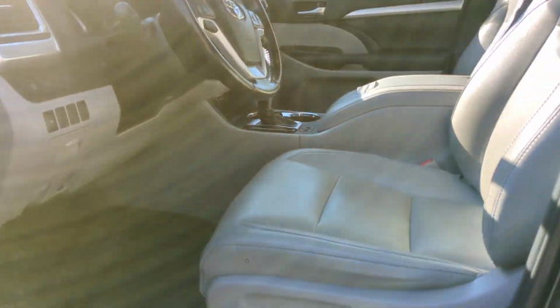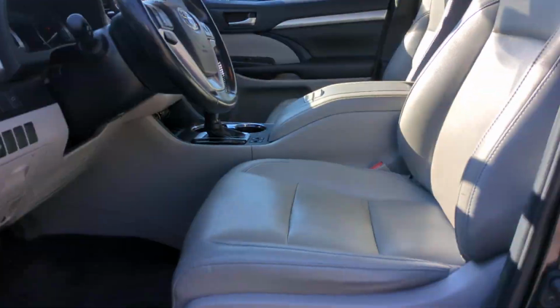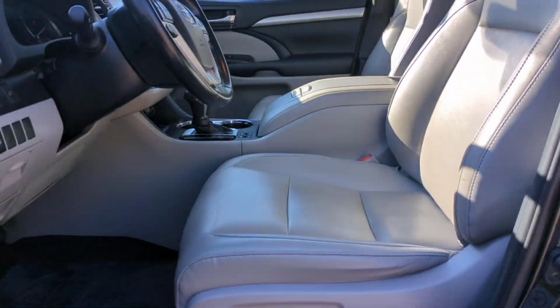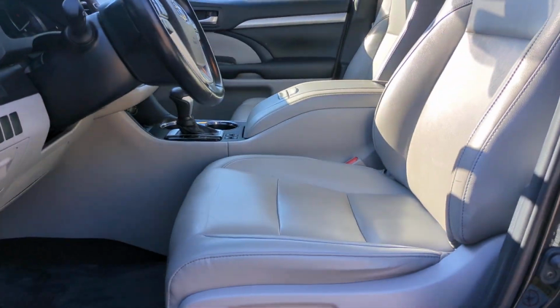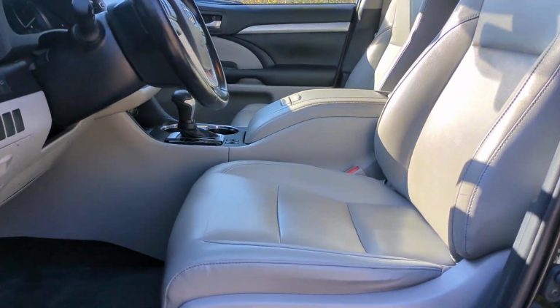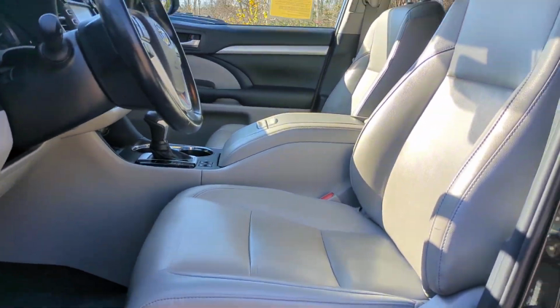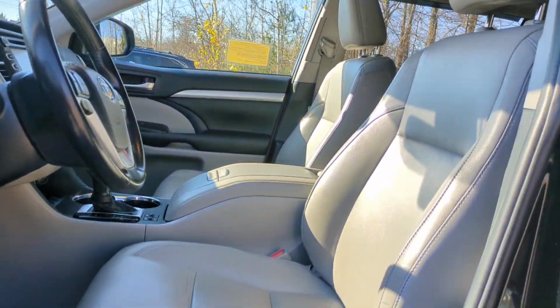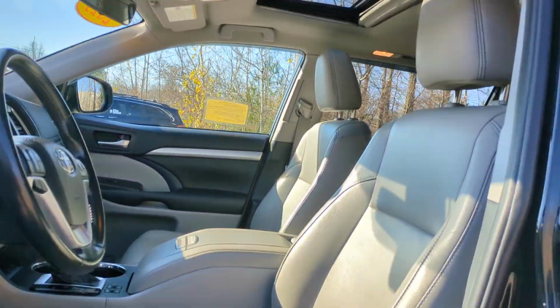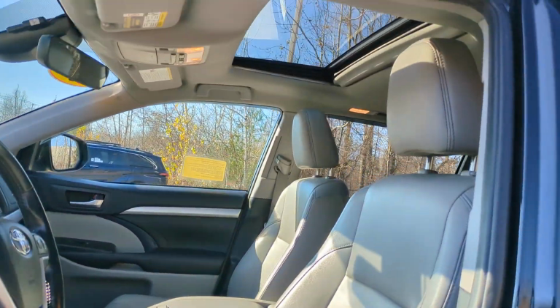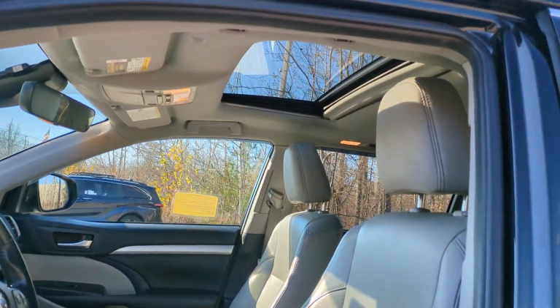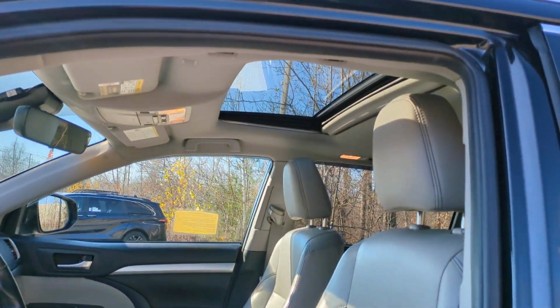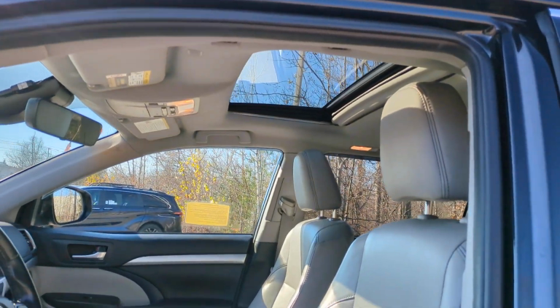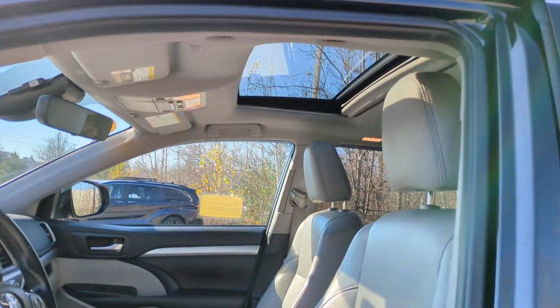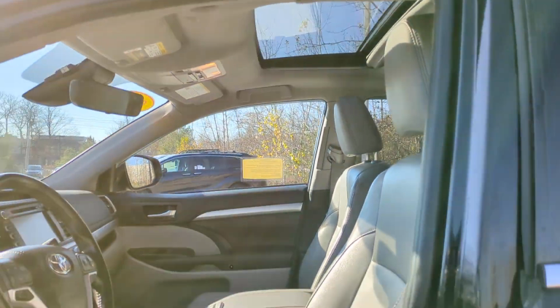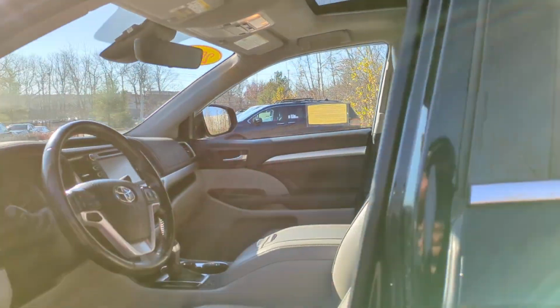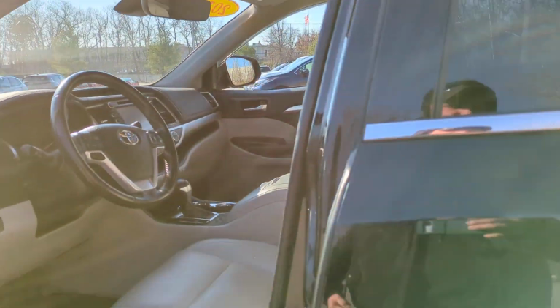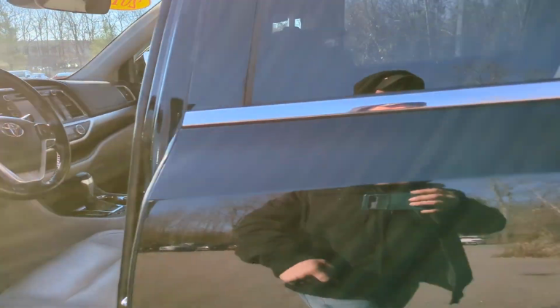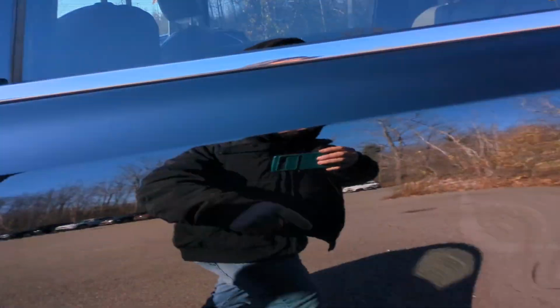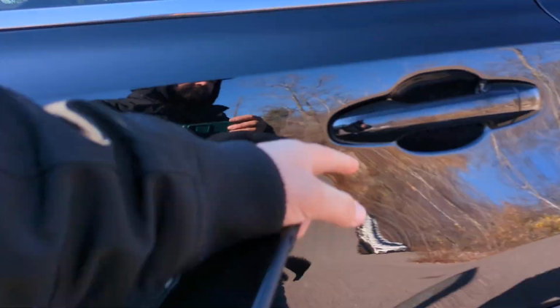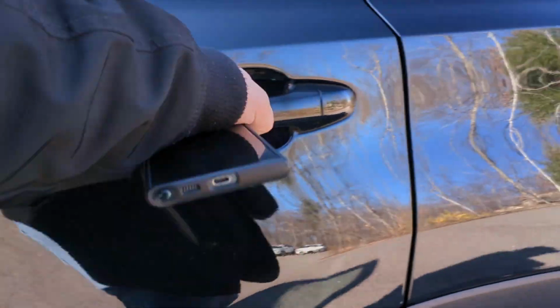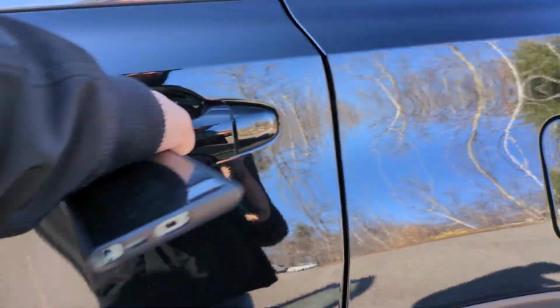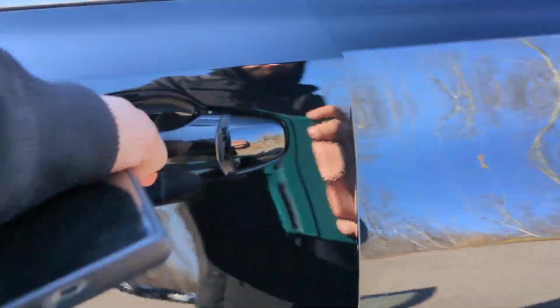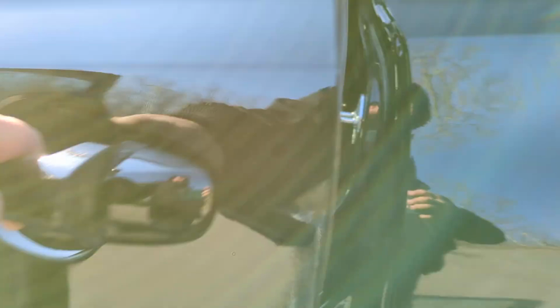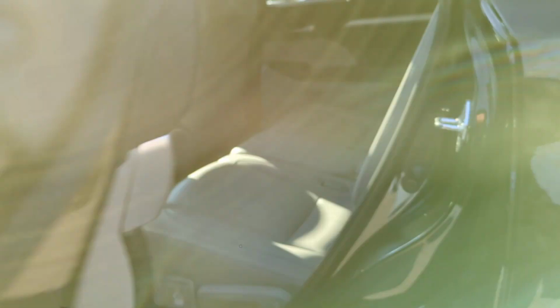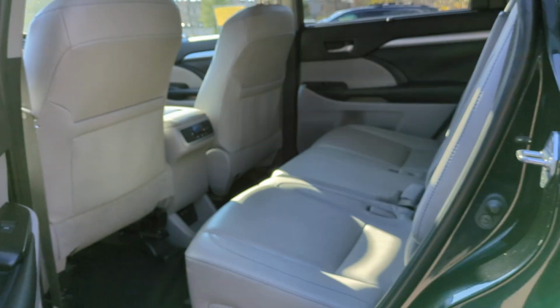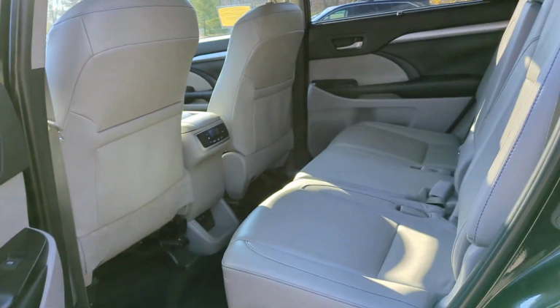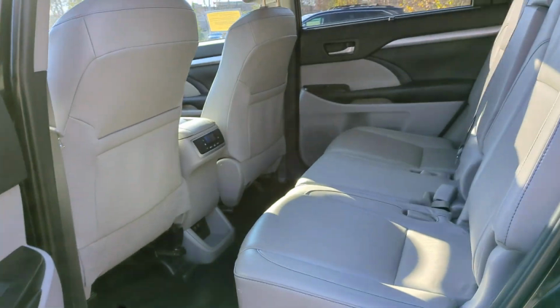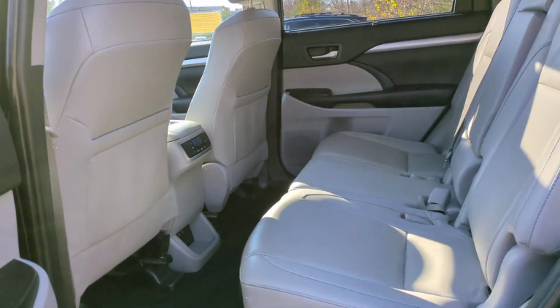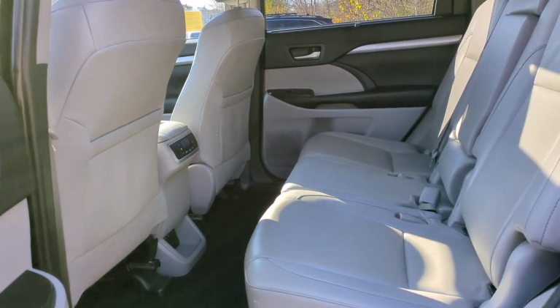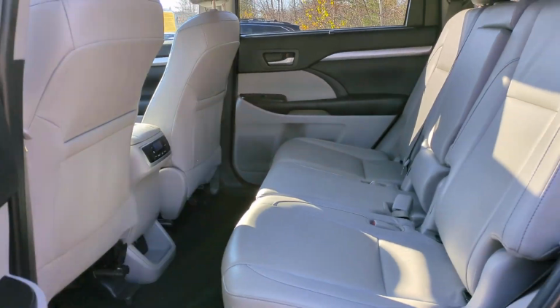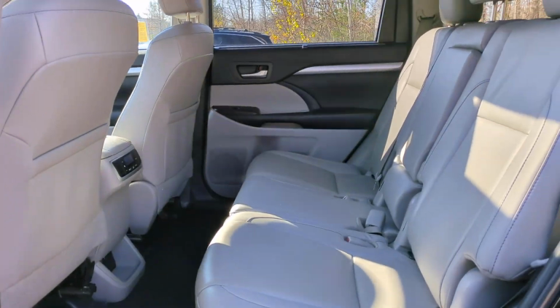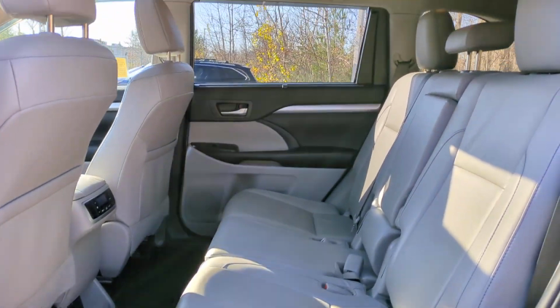Get ready to build some family memories. These are just some of the great options this vehicle comes with.